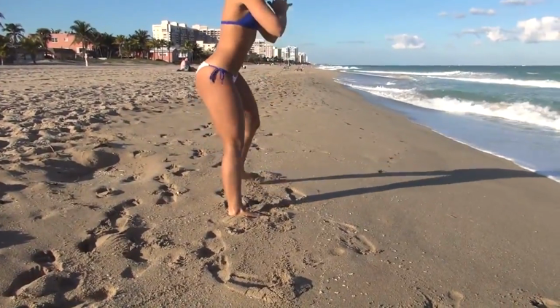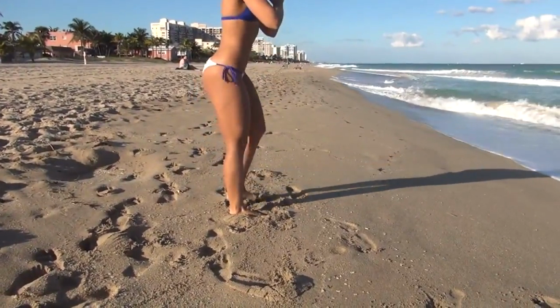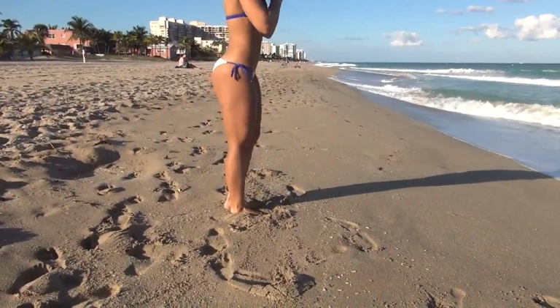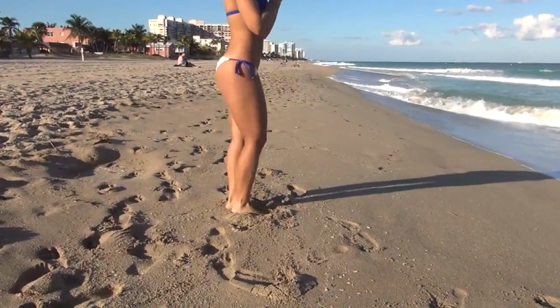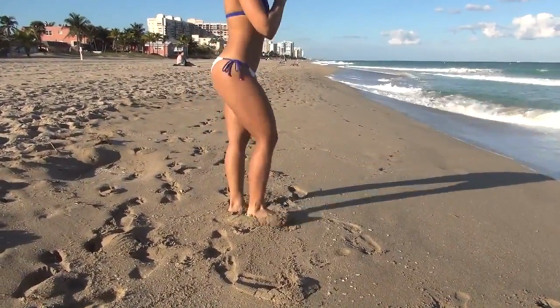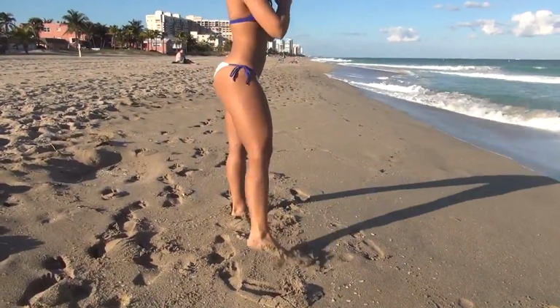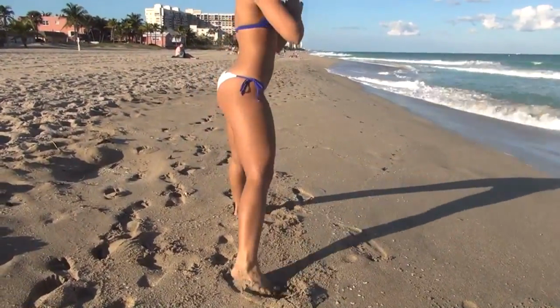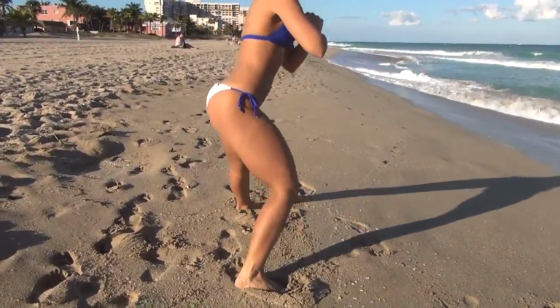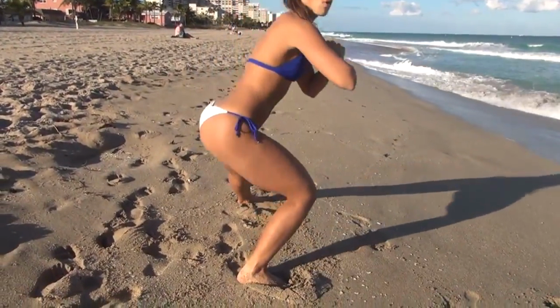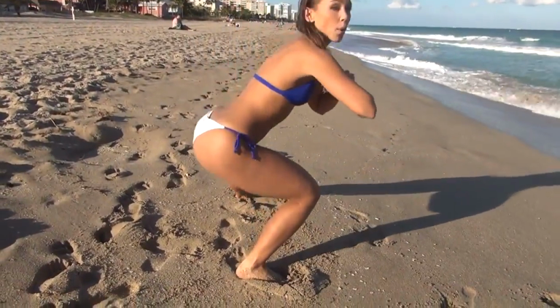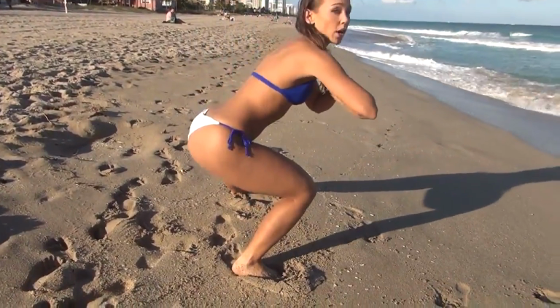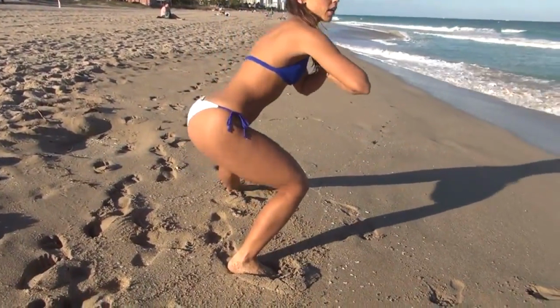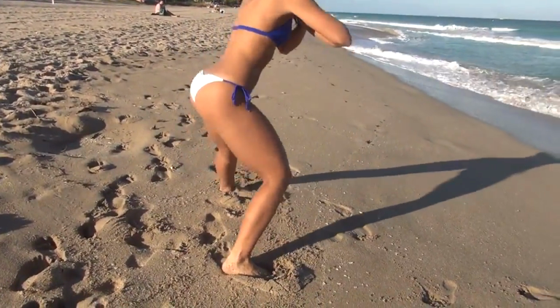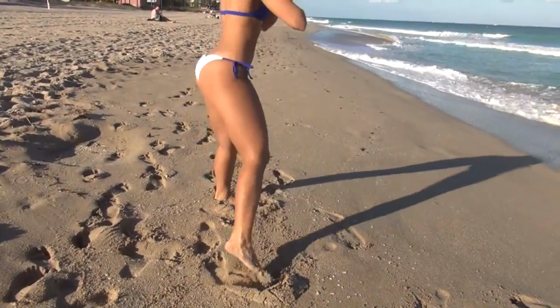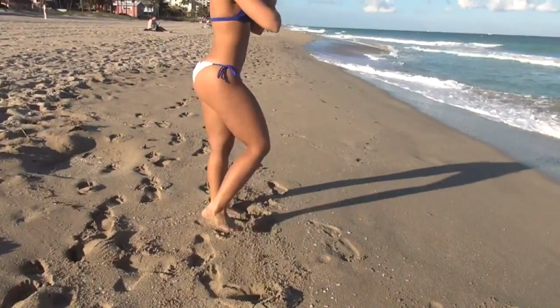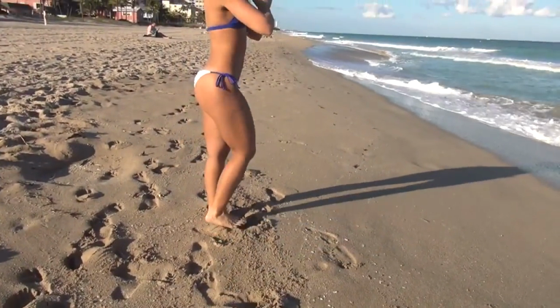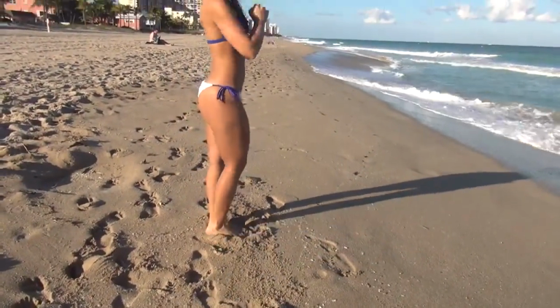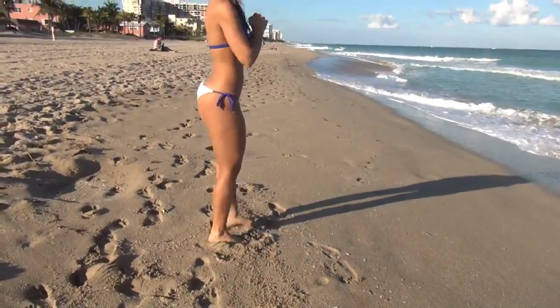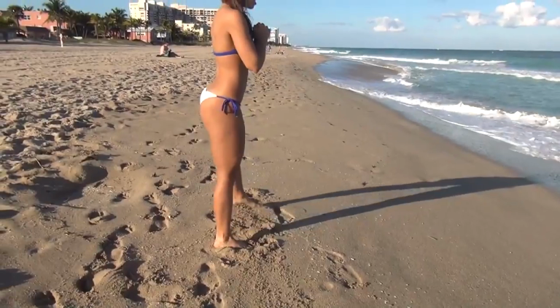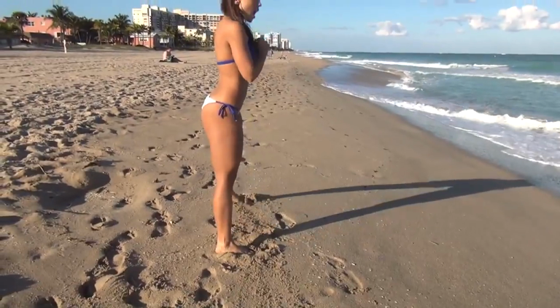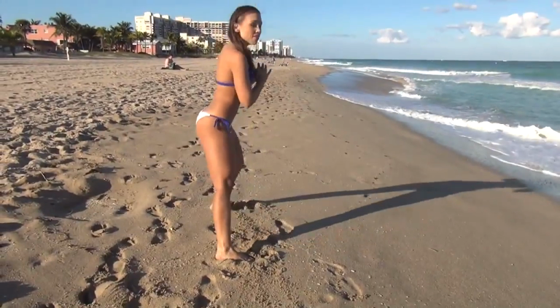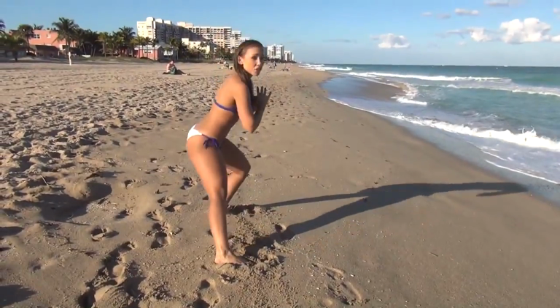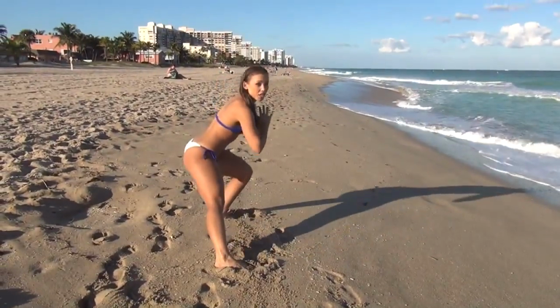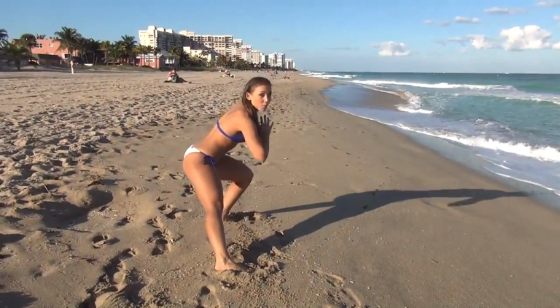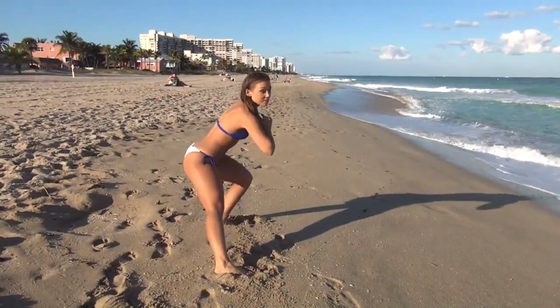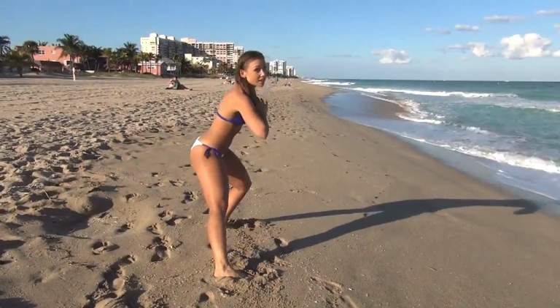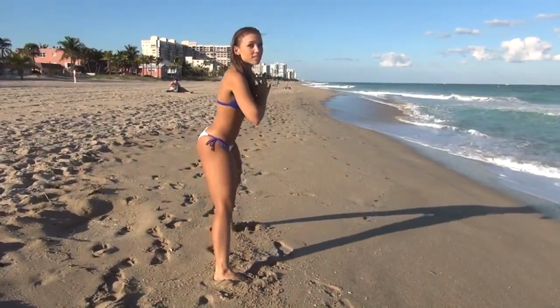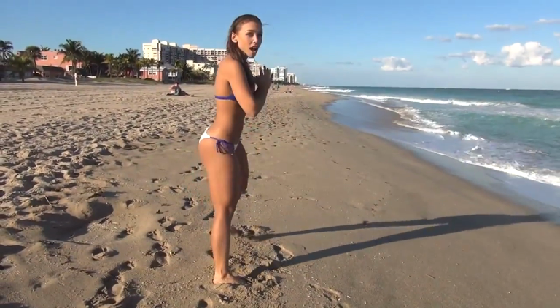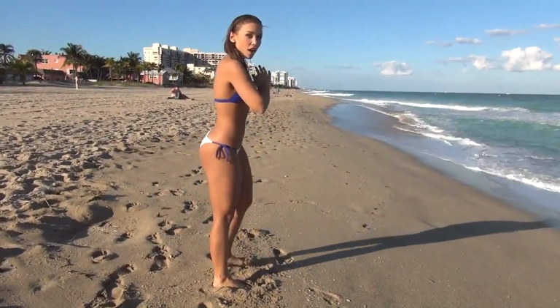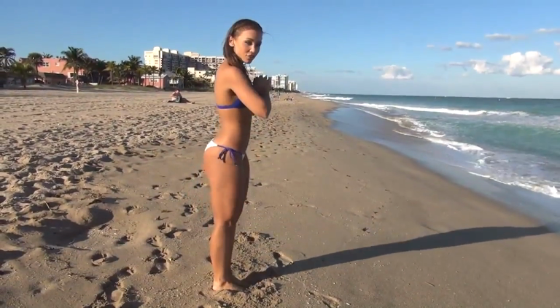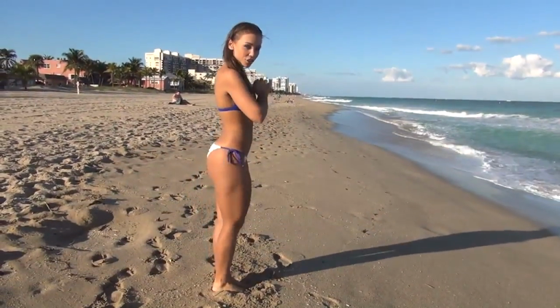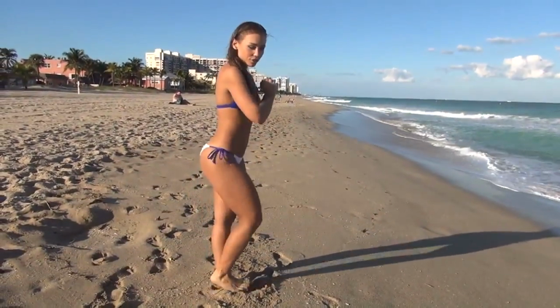Make sure your toe is pointing forward and that your knee, once again, does not cross the toes.